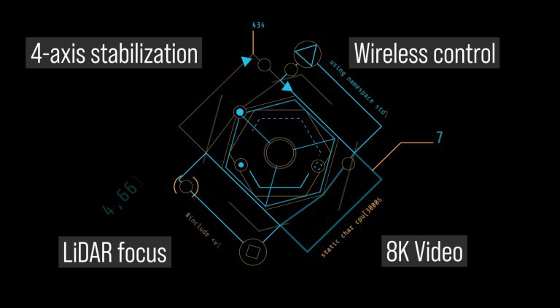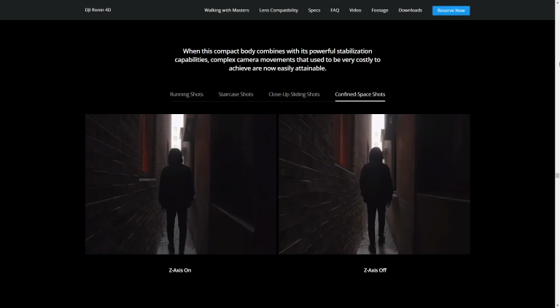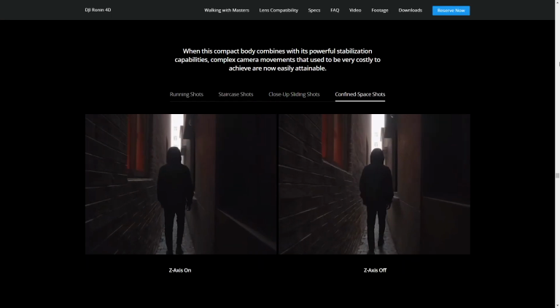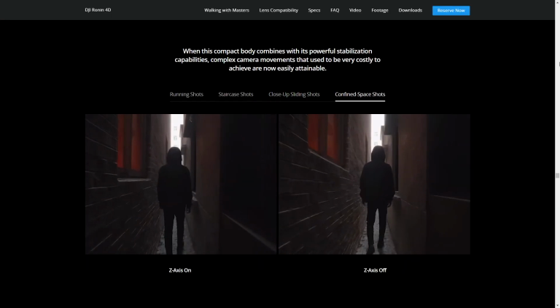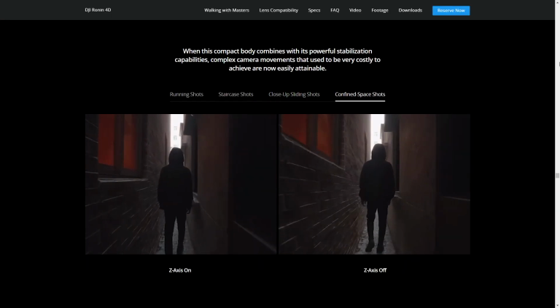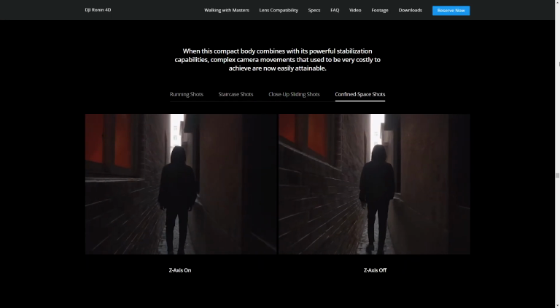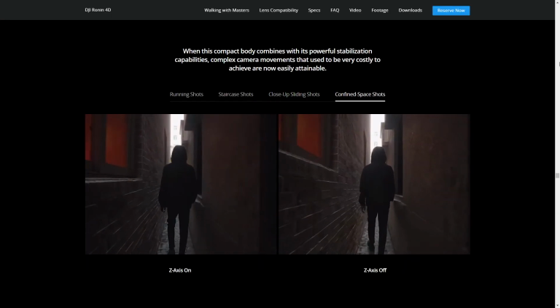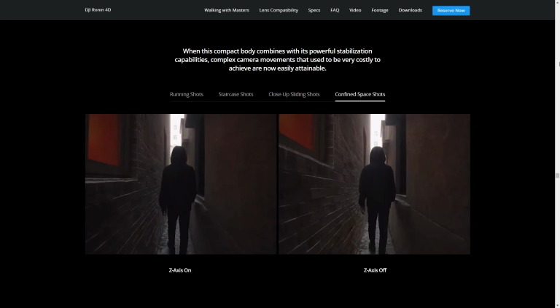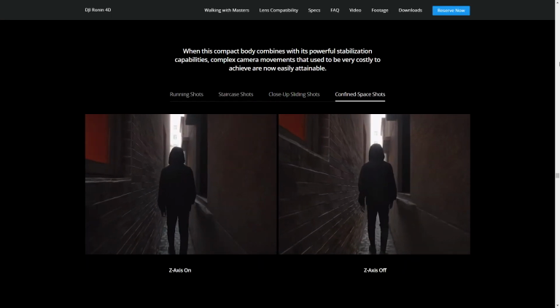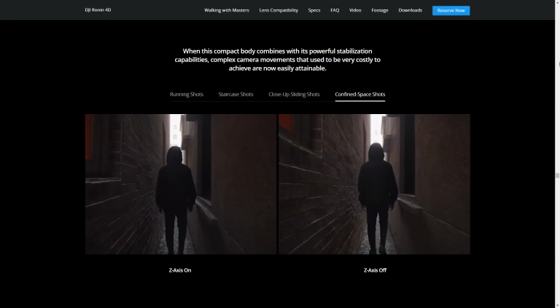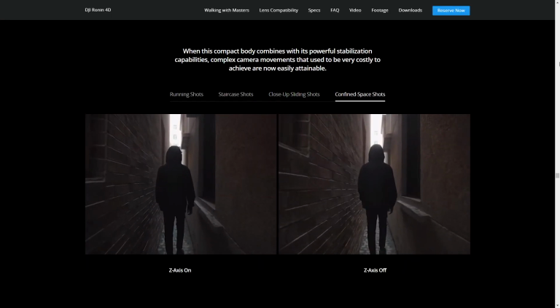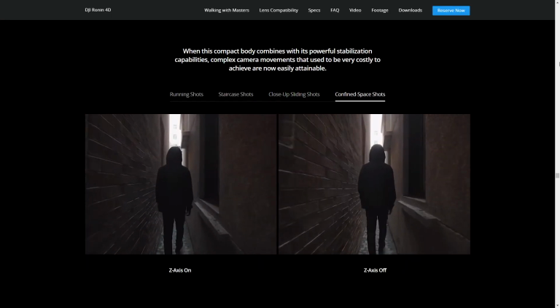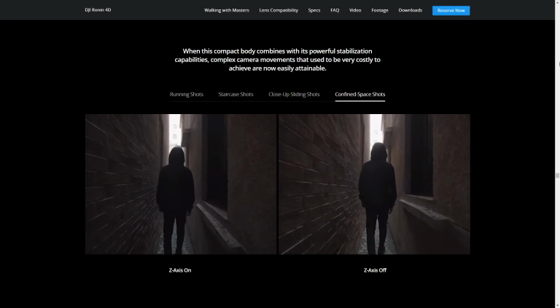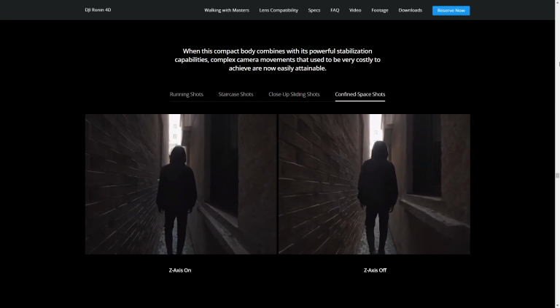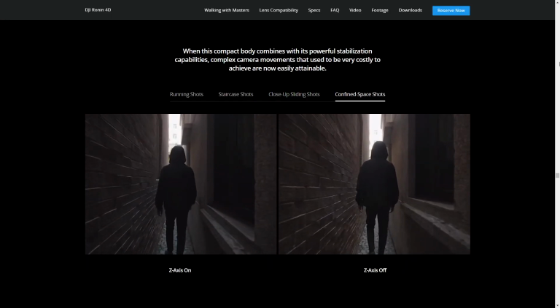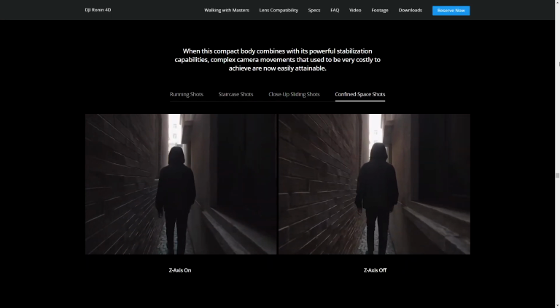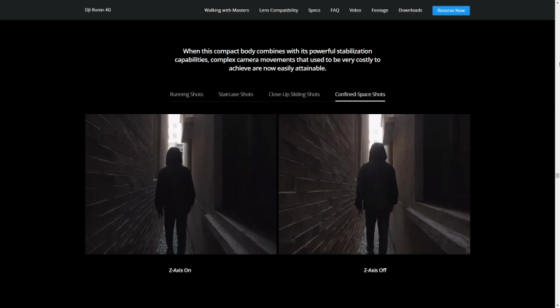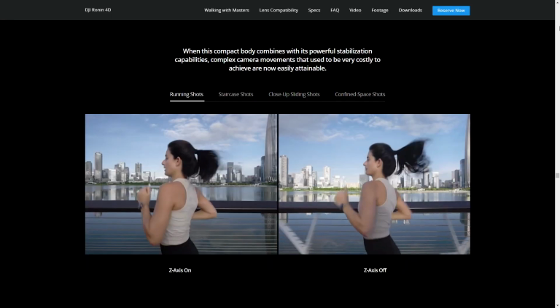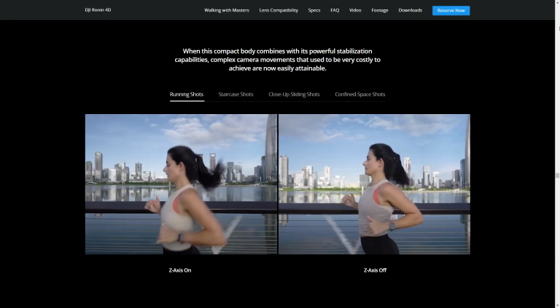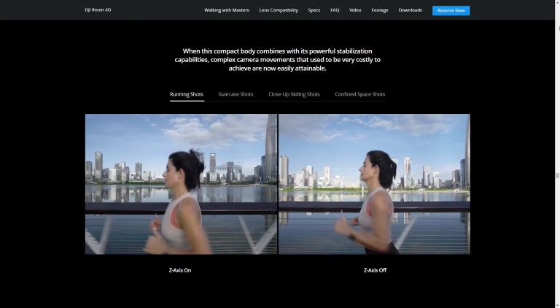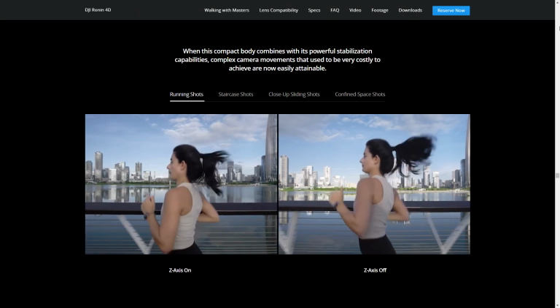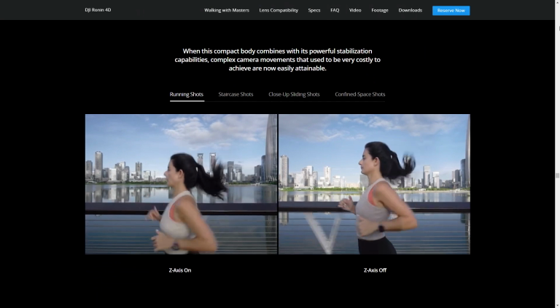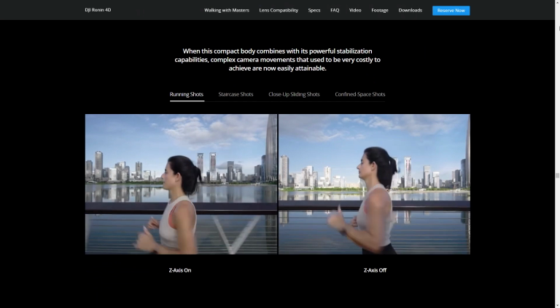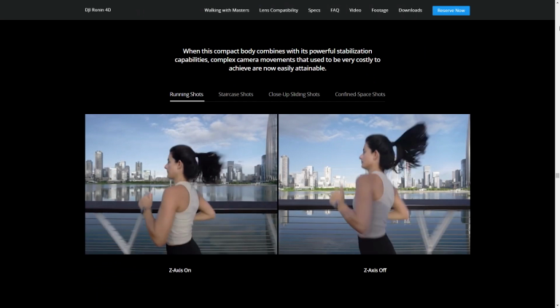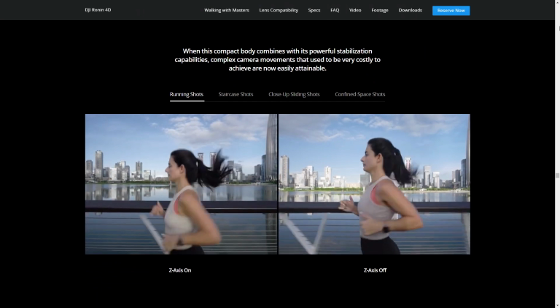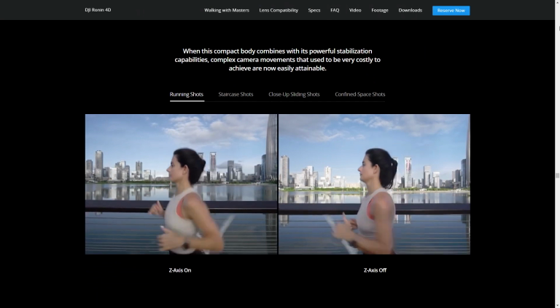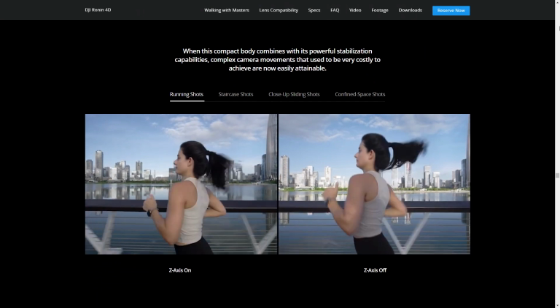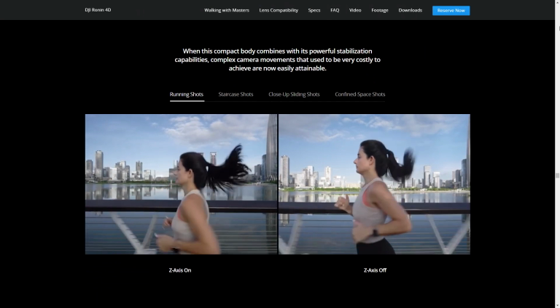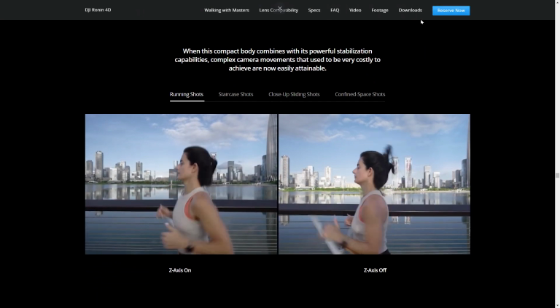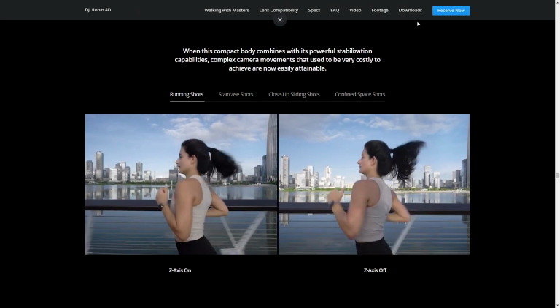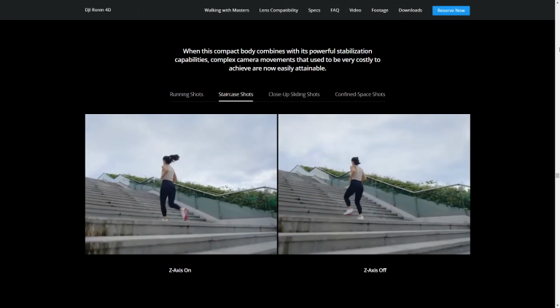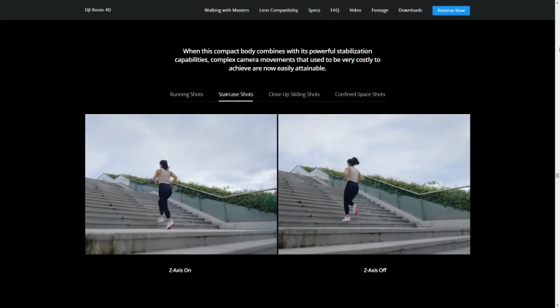4-axis stabilization means that it can also stabilize the up and down movement, such as when running or going up and down the steps.